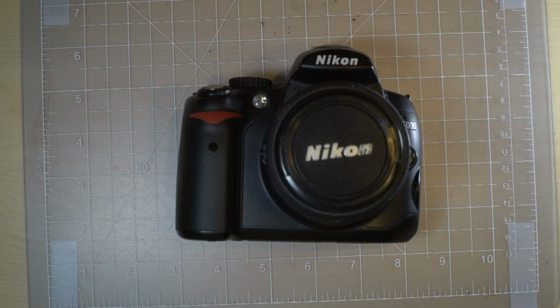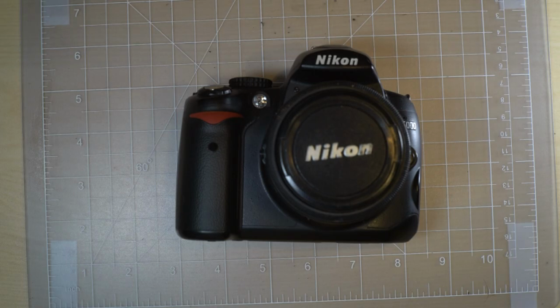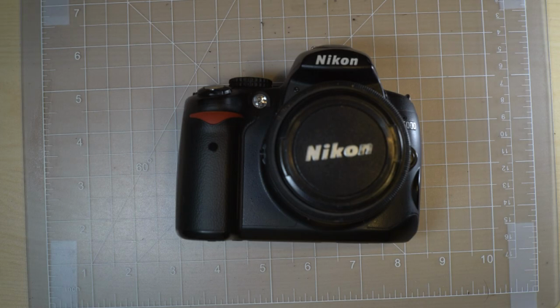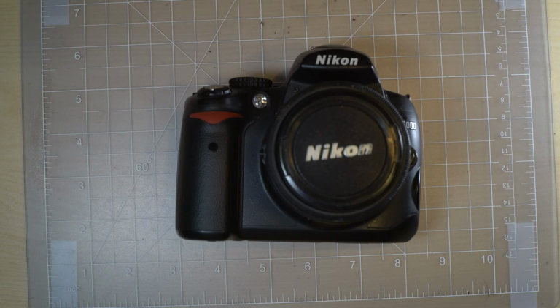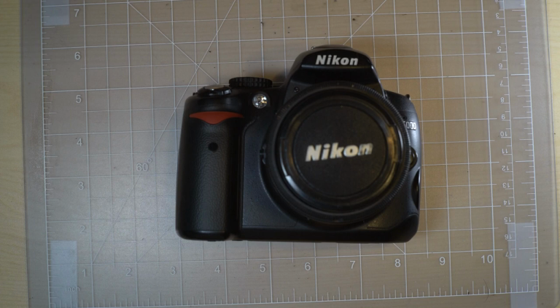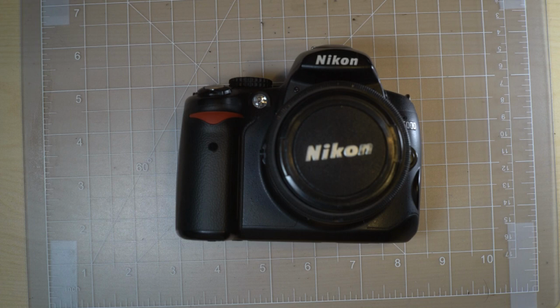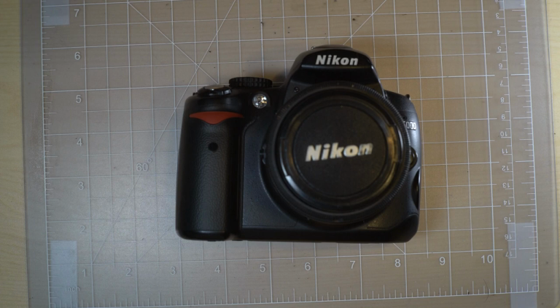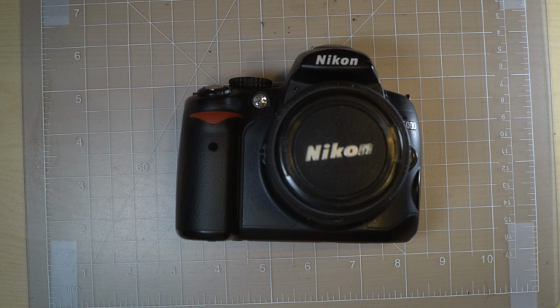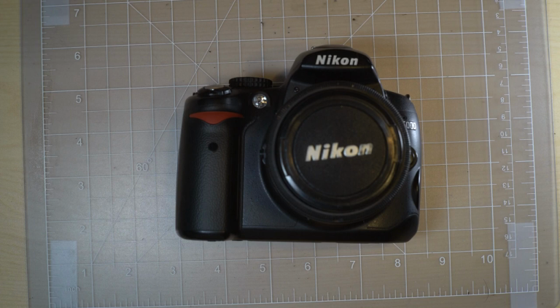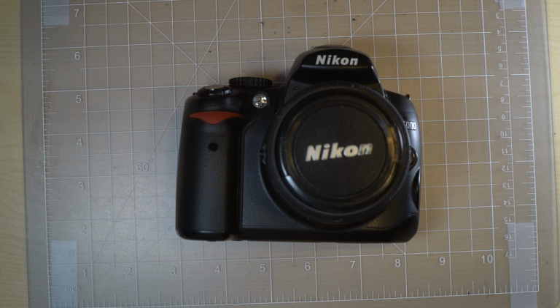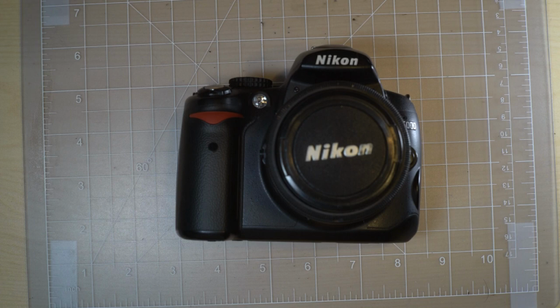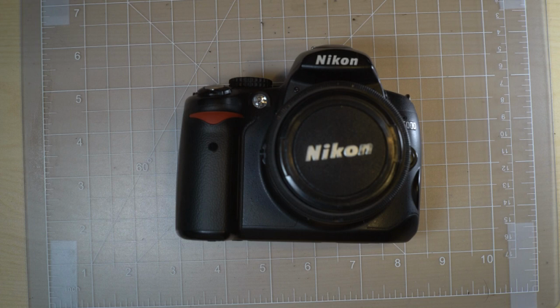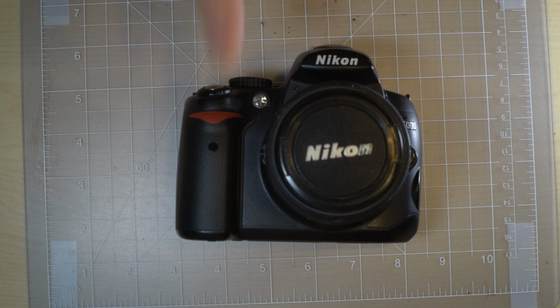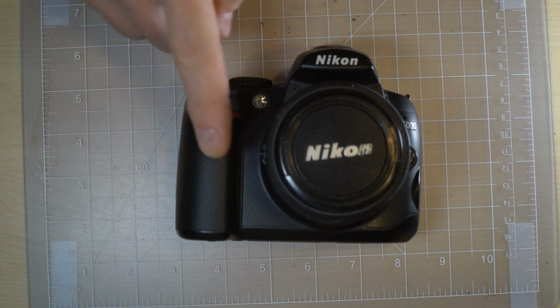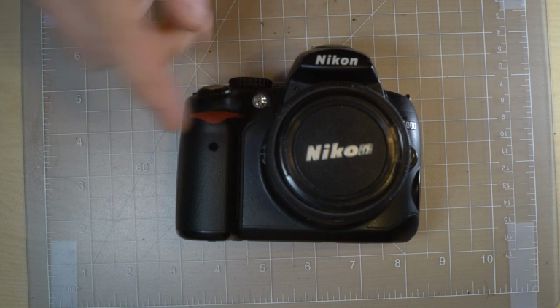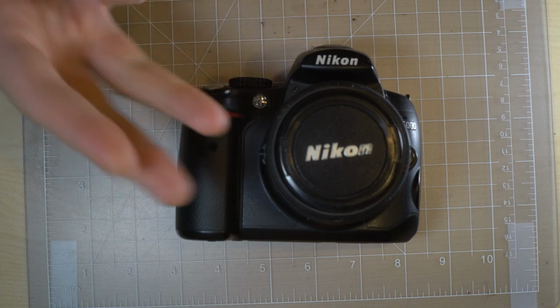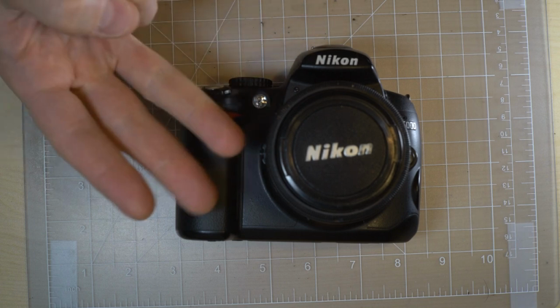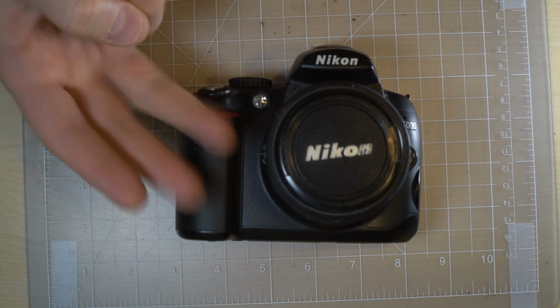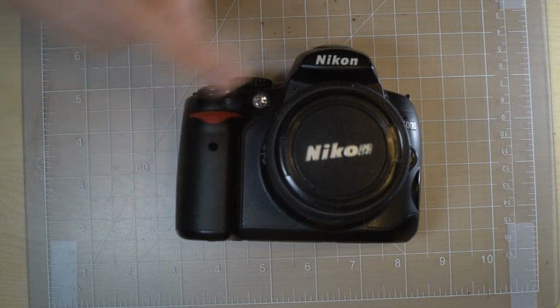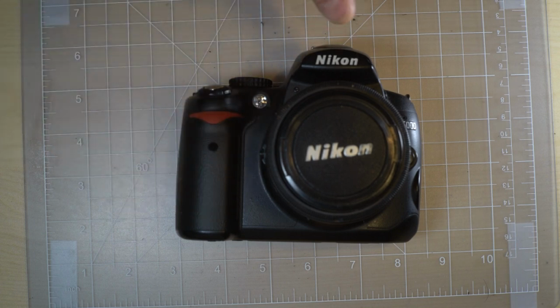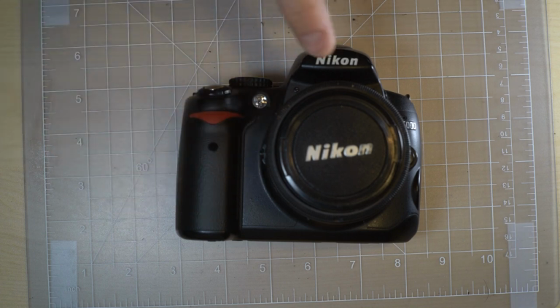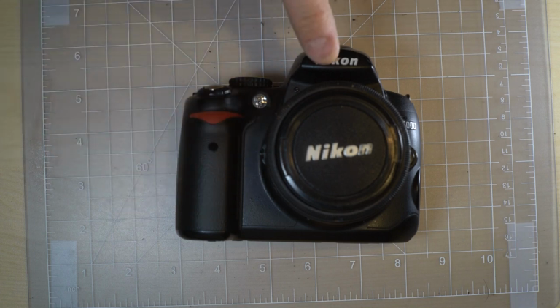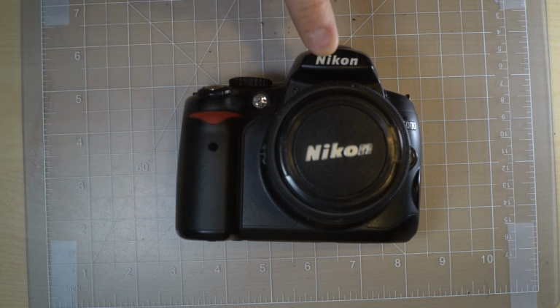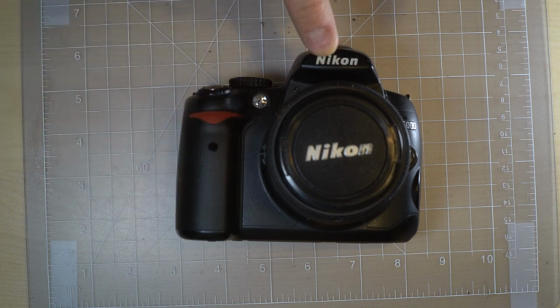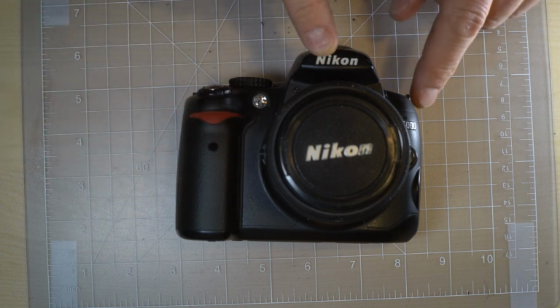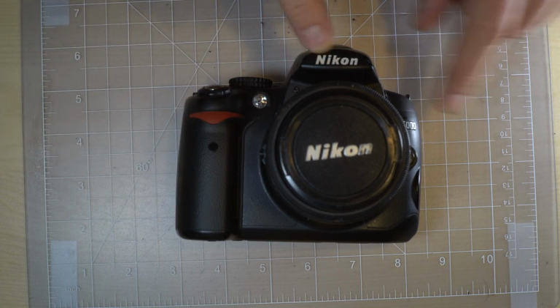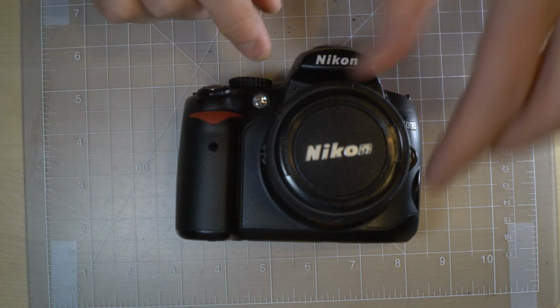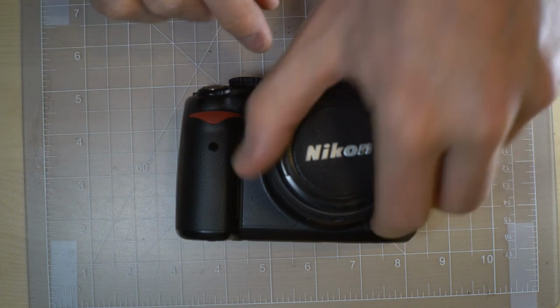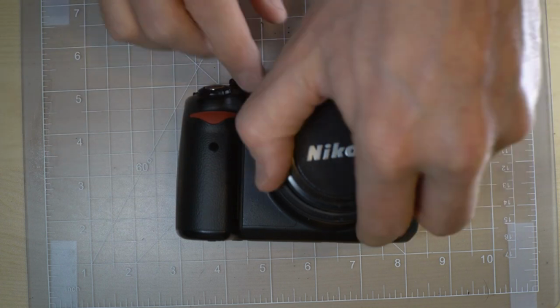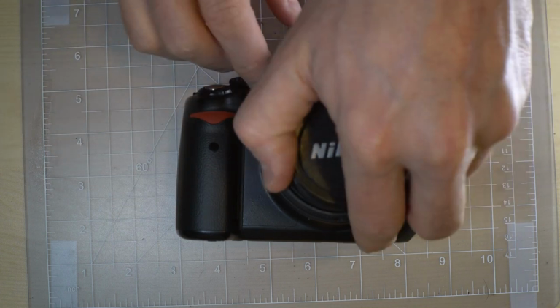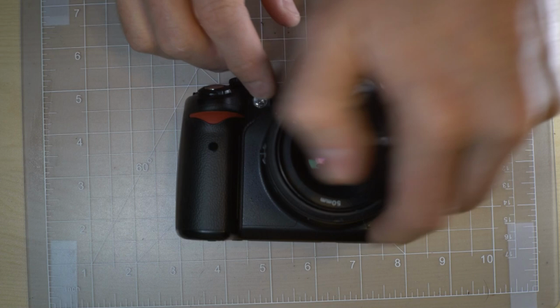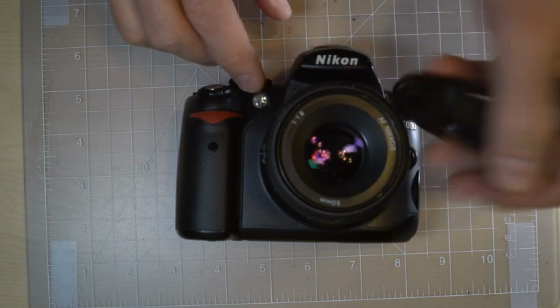Hey everybody and welcome to this, my first of three videos on the Nikon D5000.